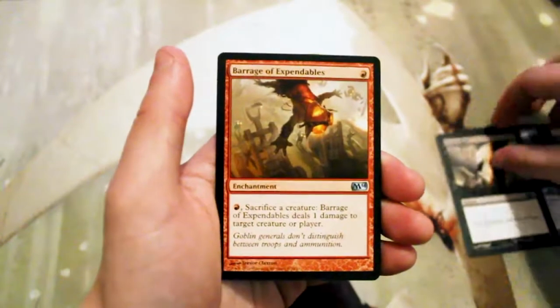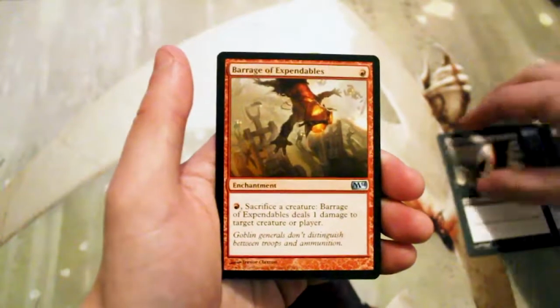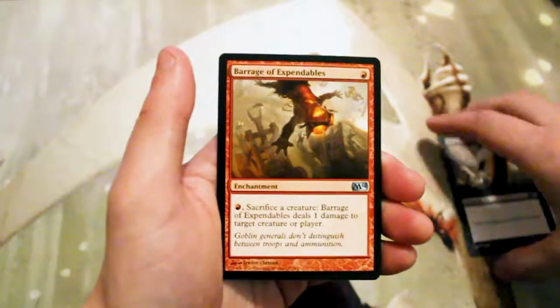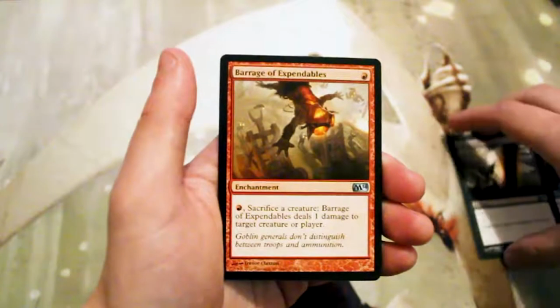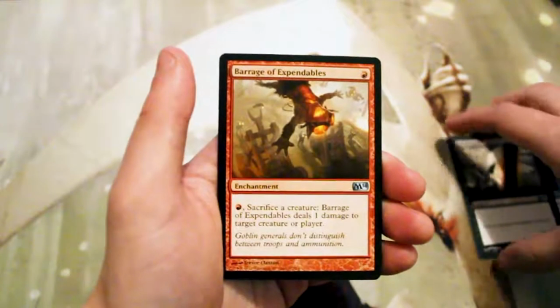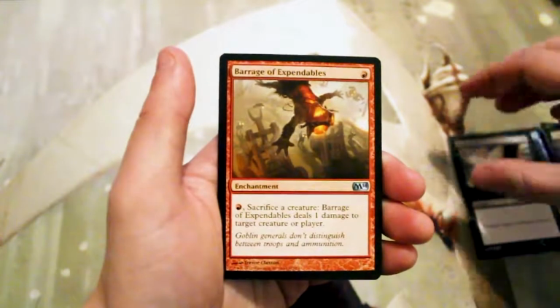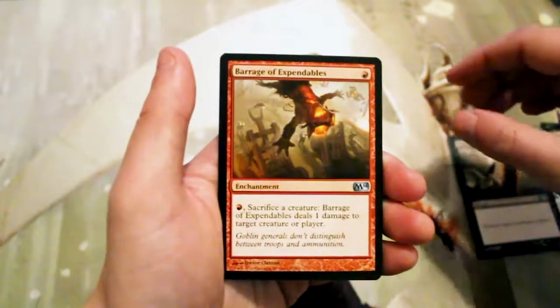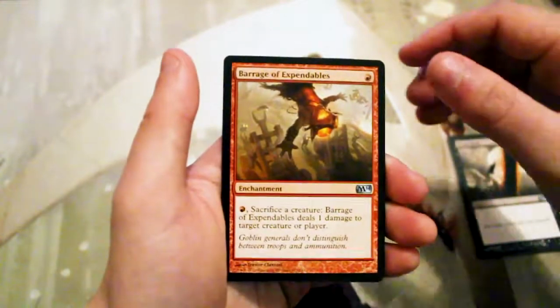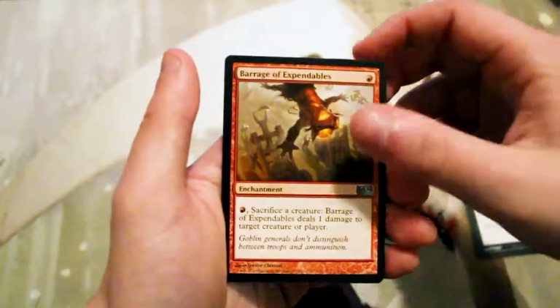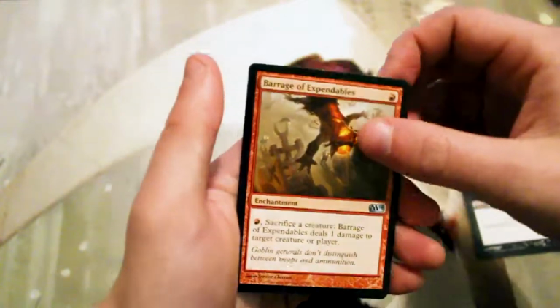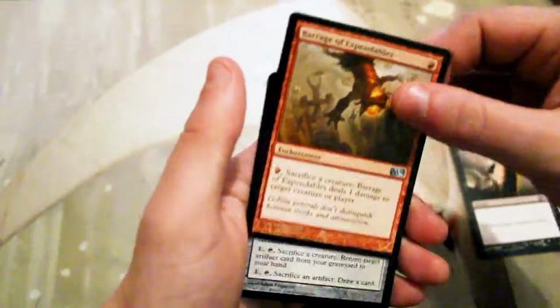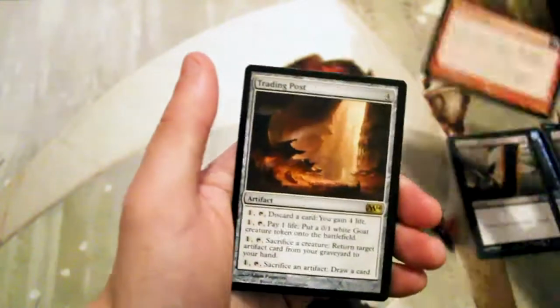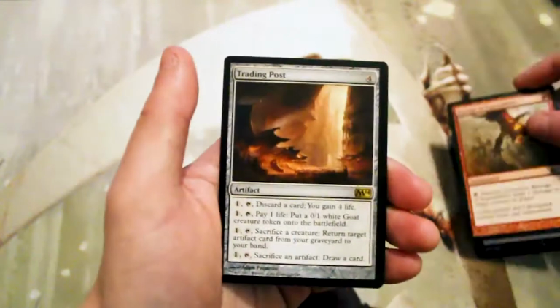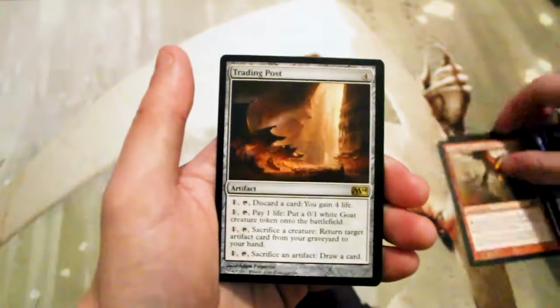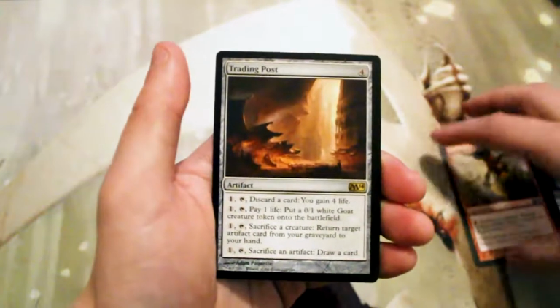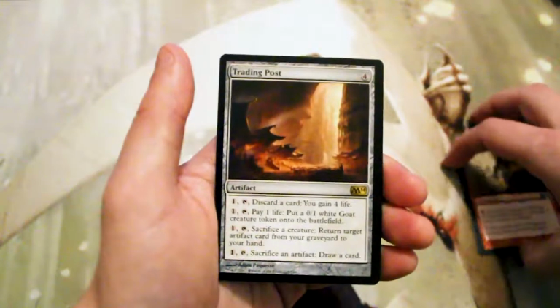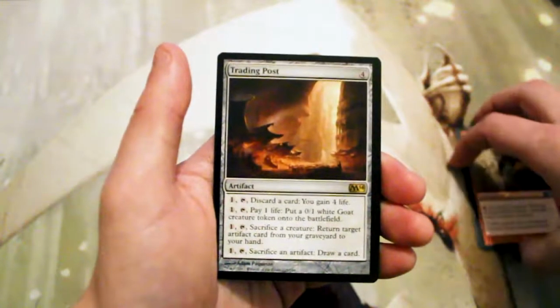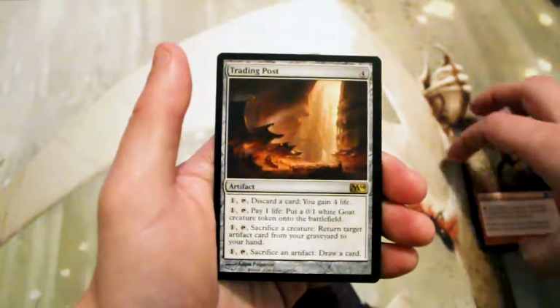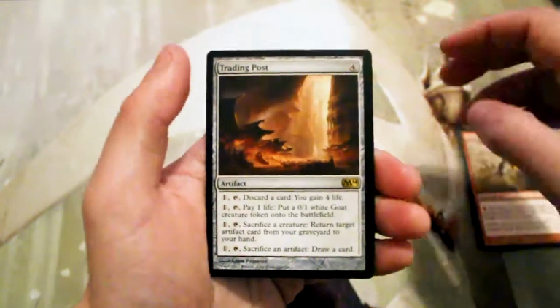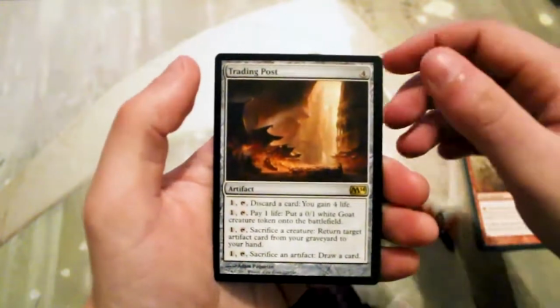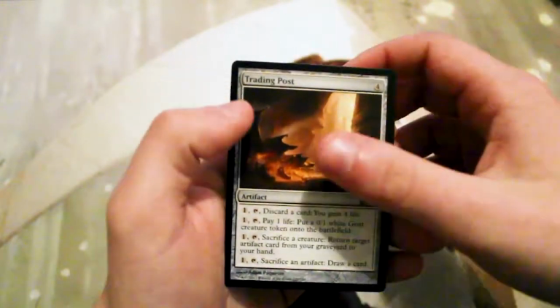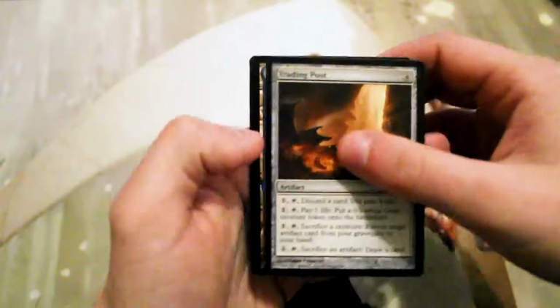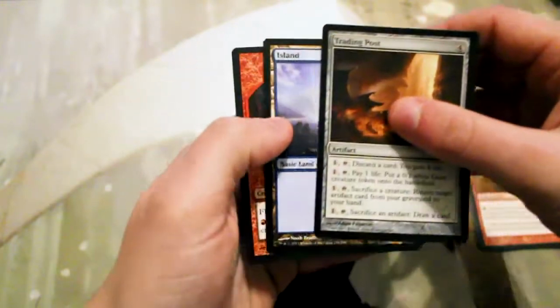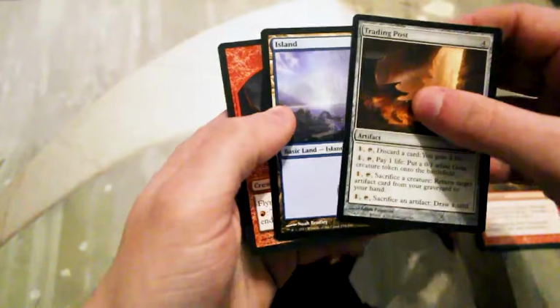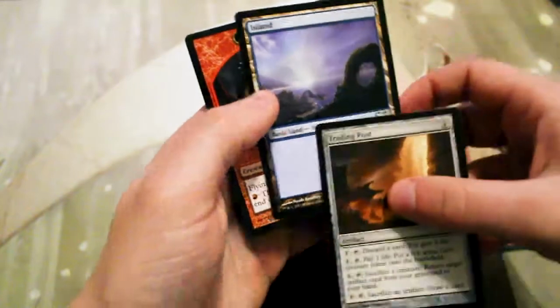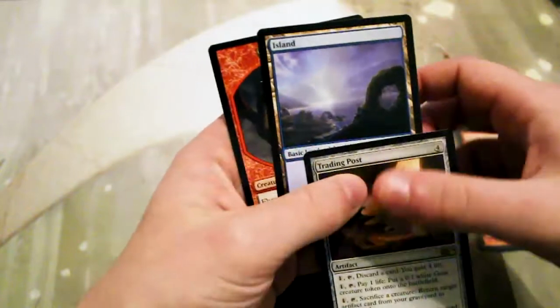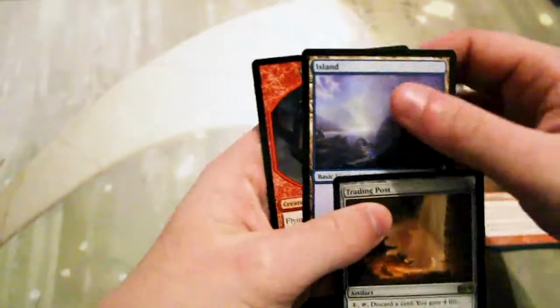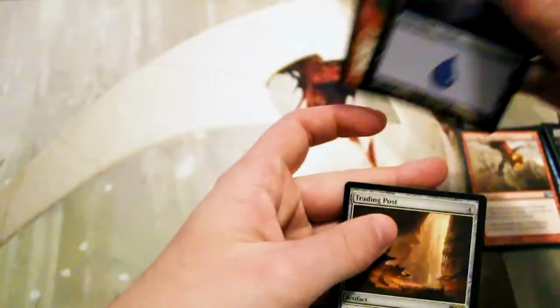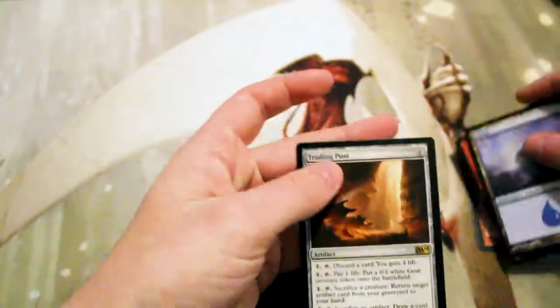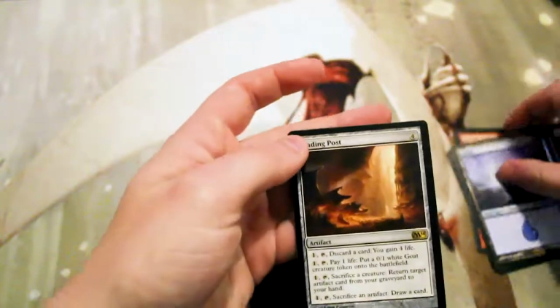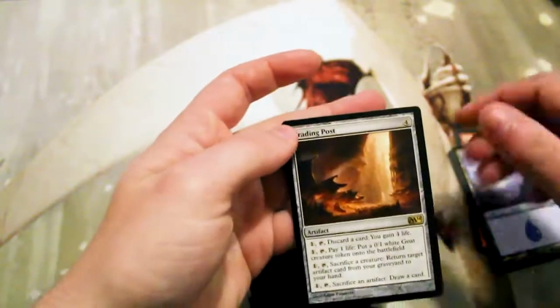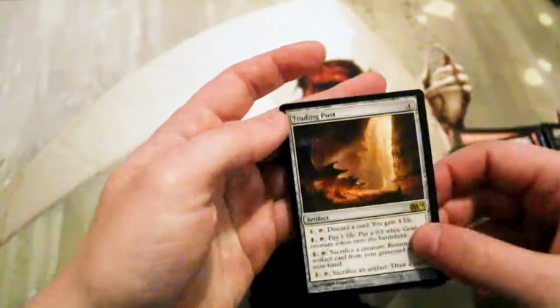A Doom Blade — a great removal spell — a Barrage of Expendables, and then our rare is a Trading Post, so this is an interesting card. Of course, we also have an Island and a Token.